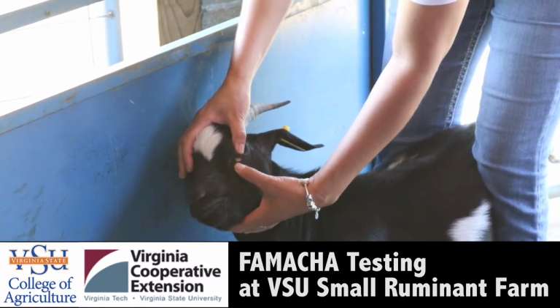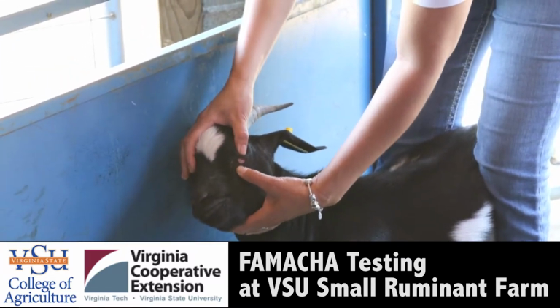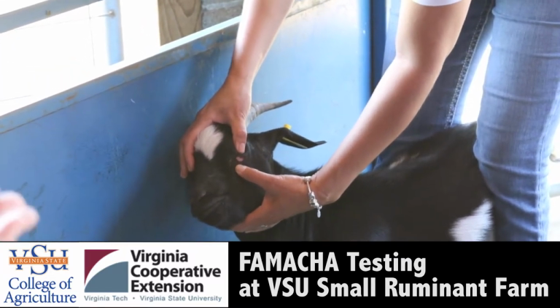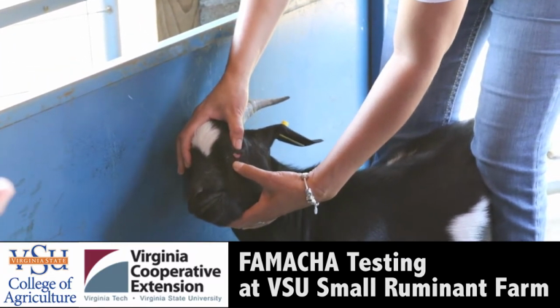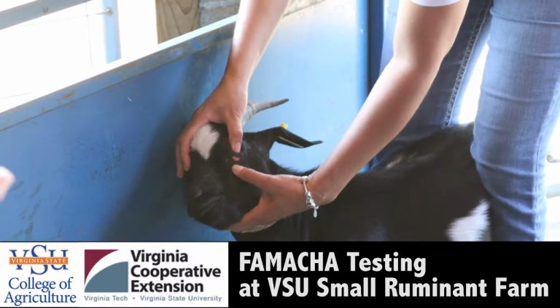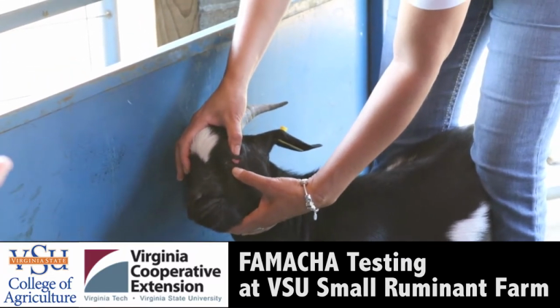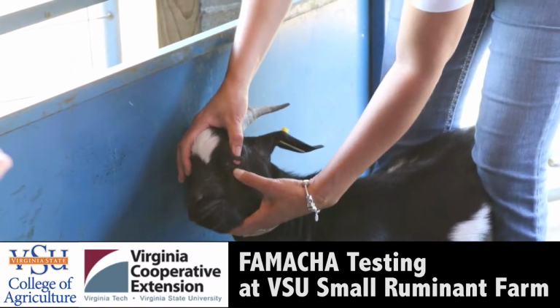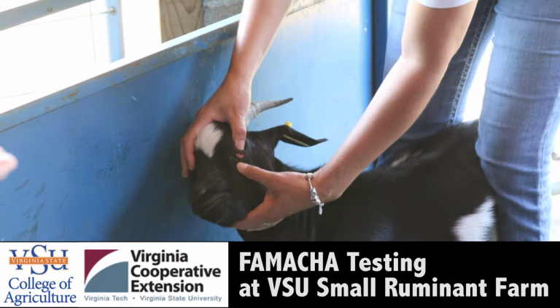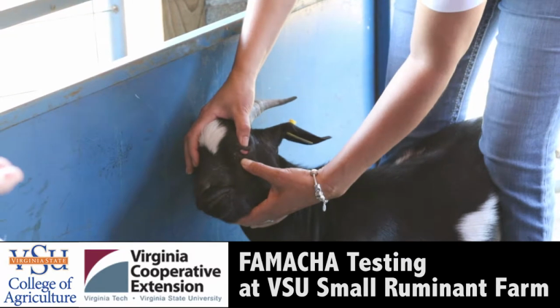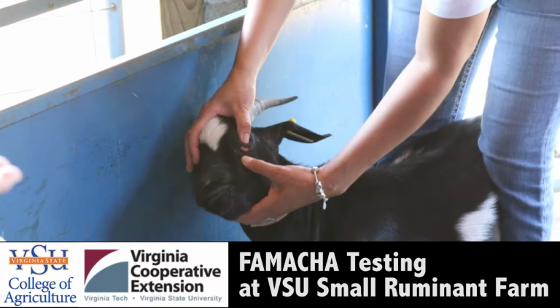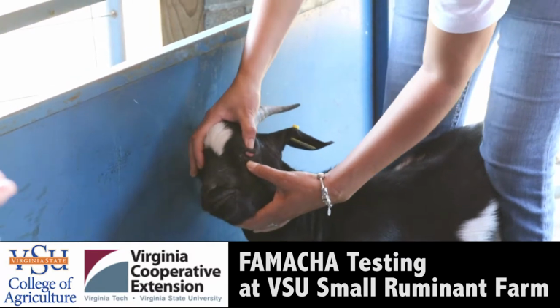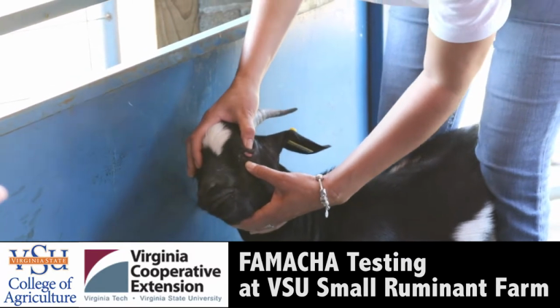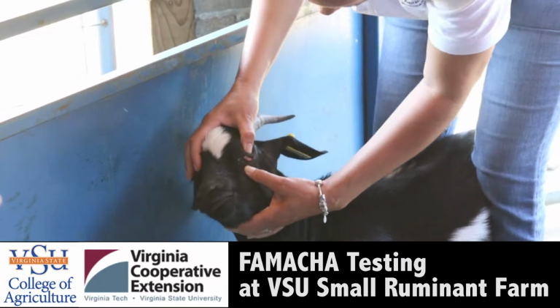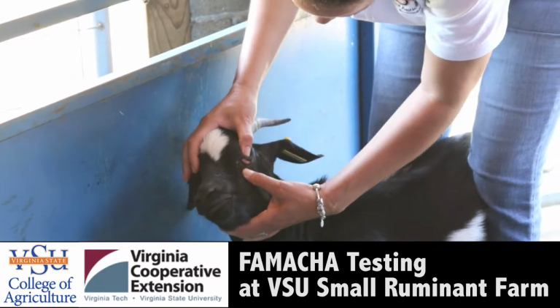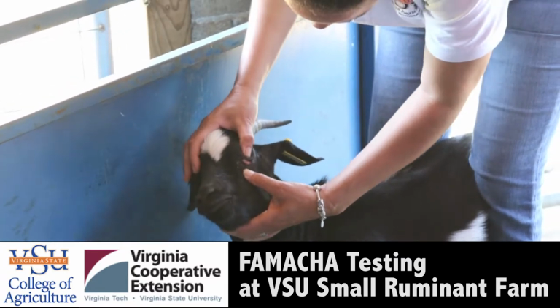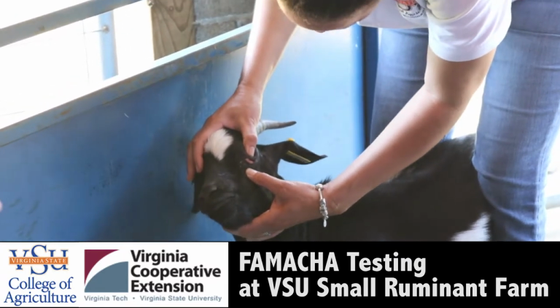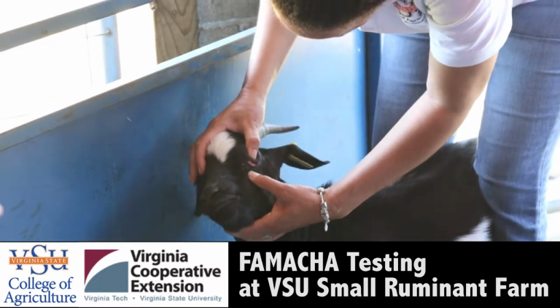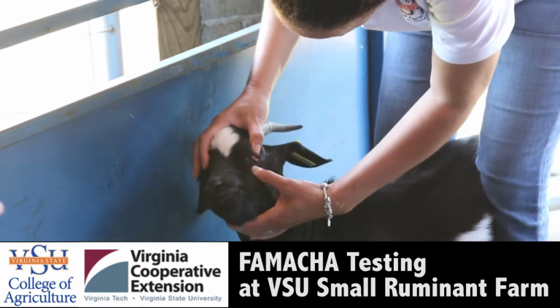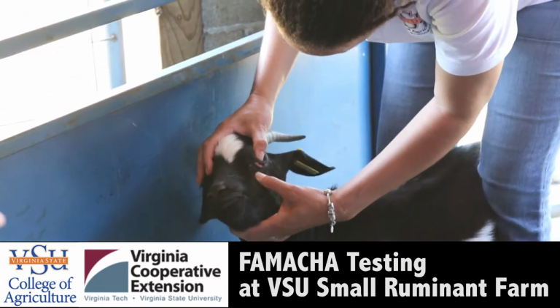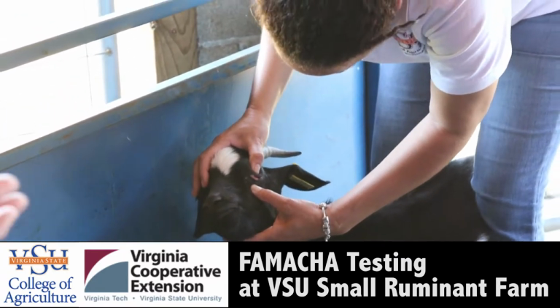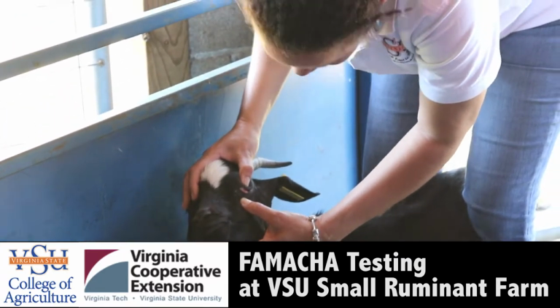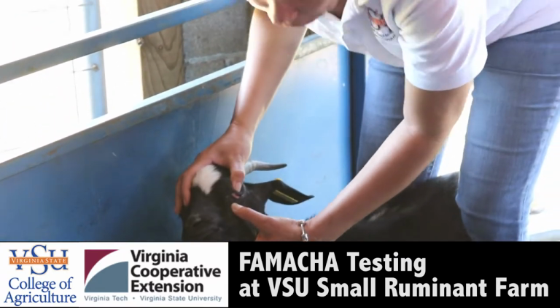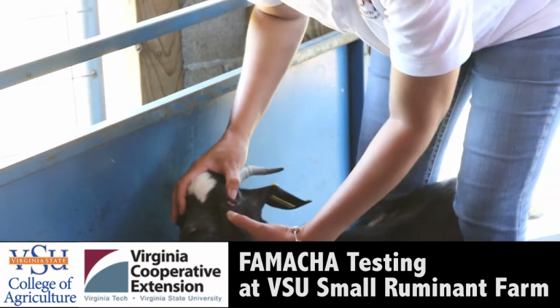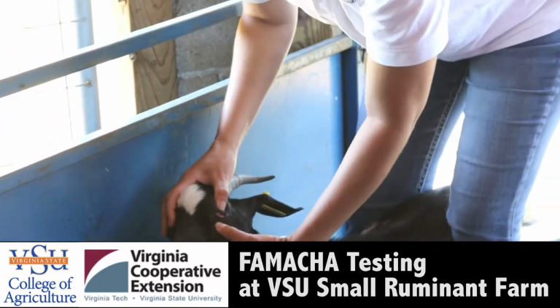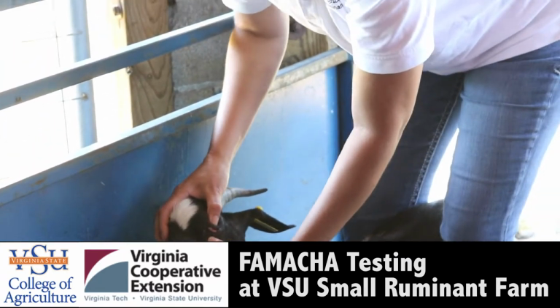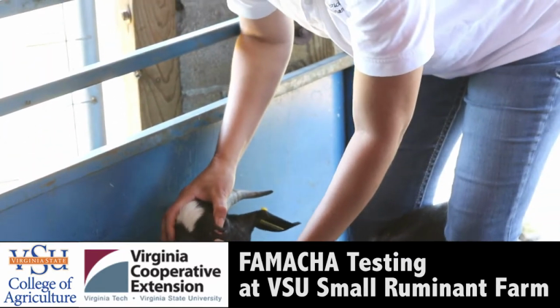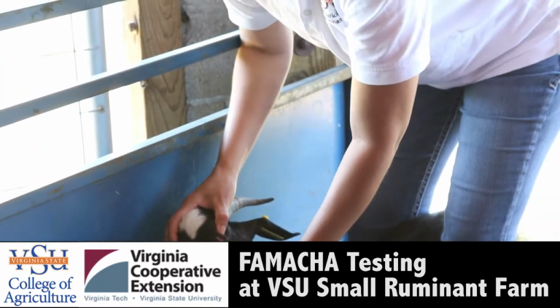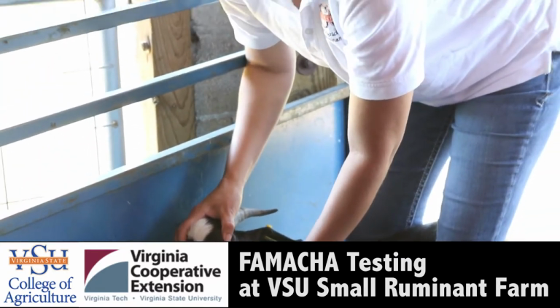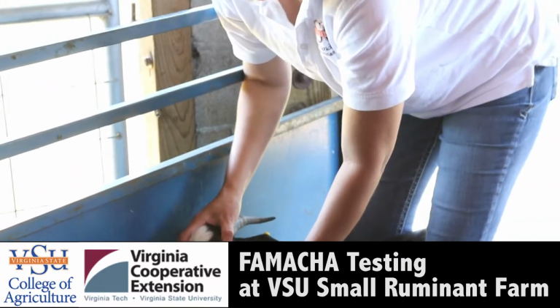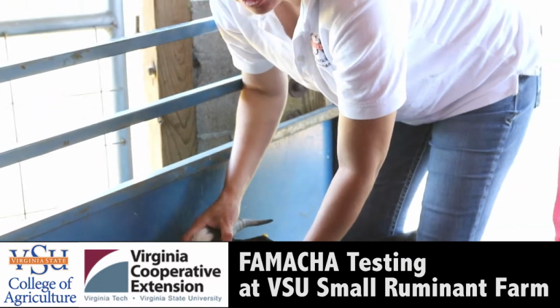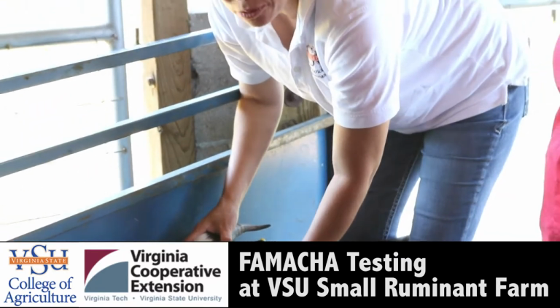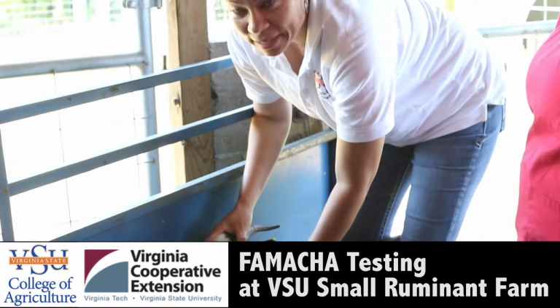Why is he behaving better than my goat? Probably just used to it.